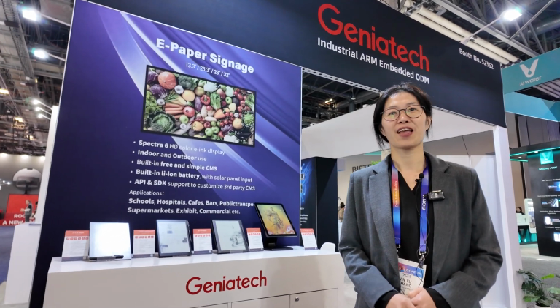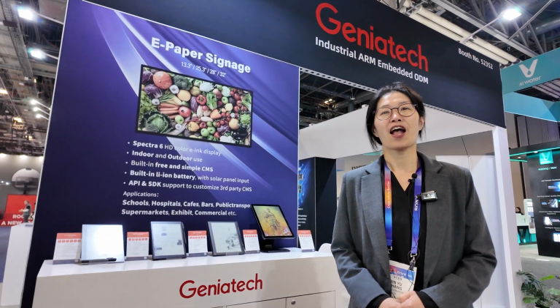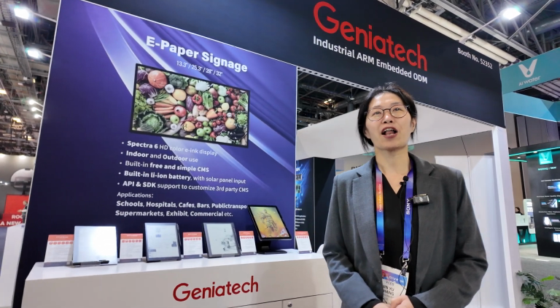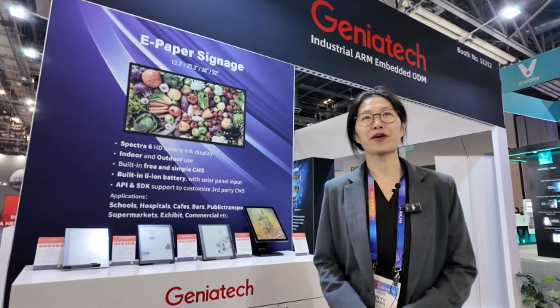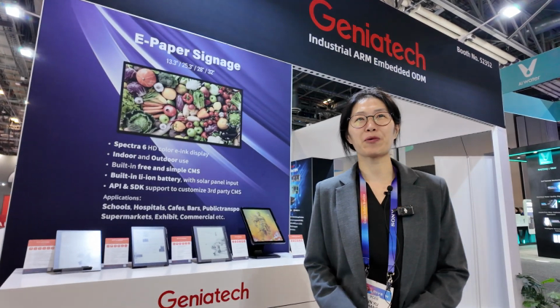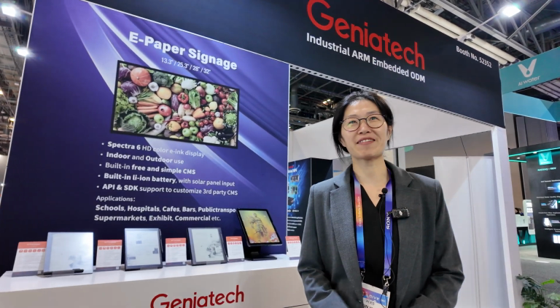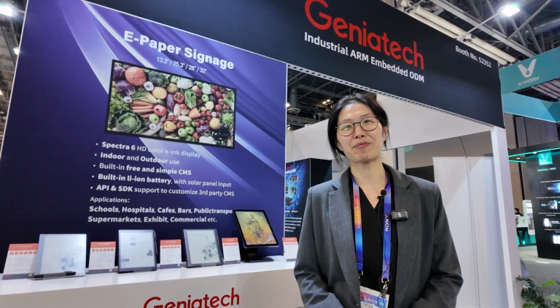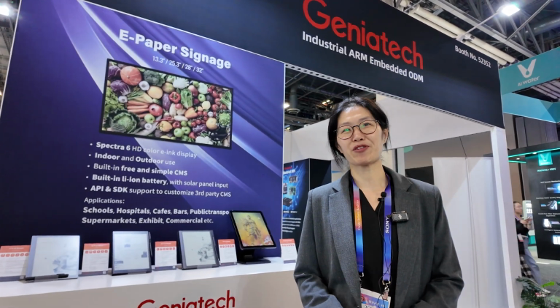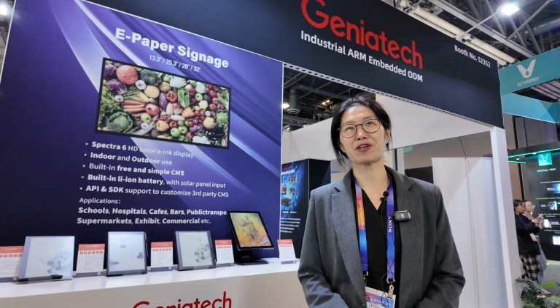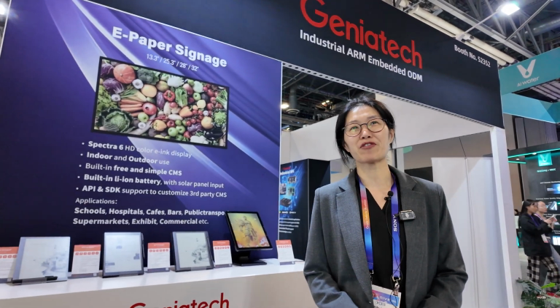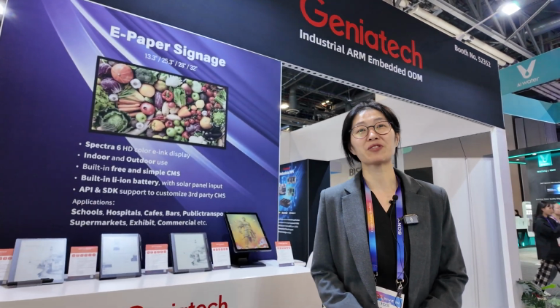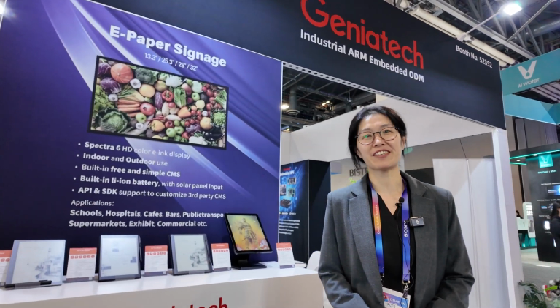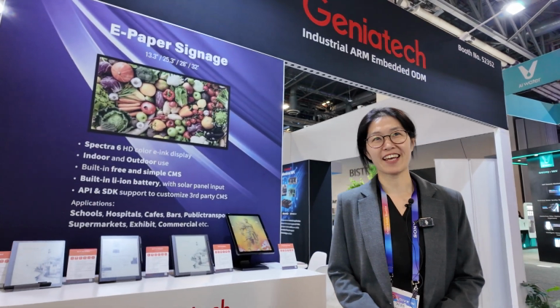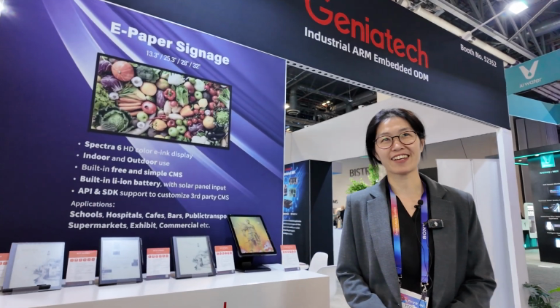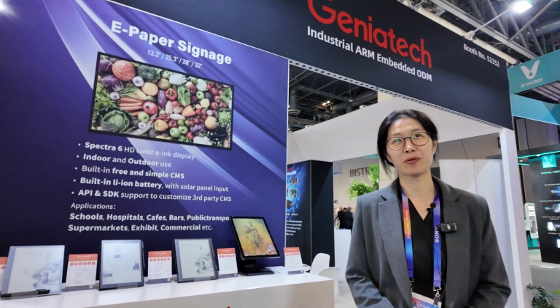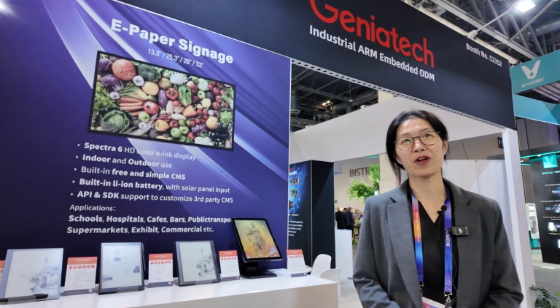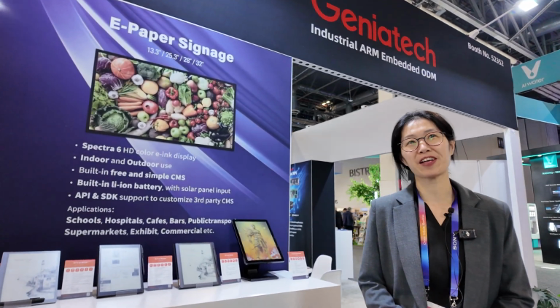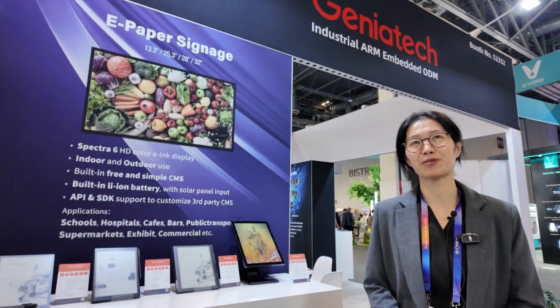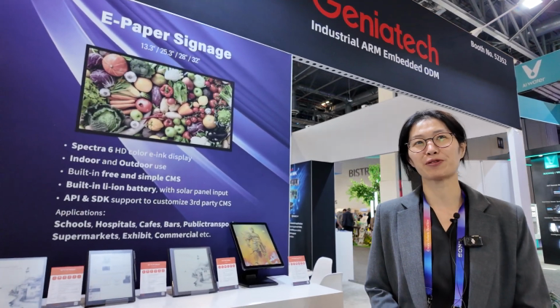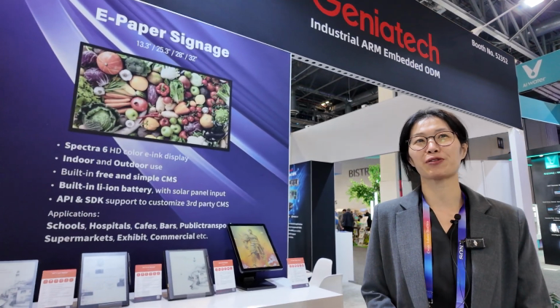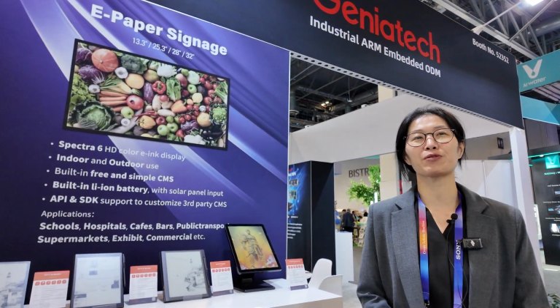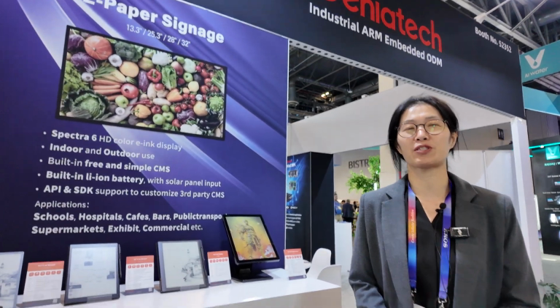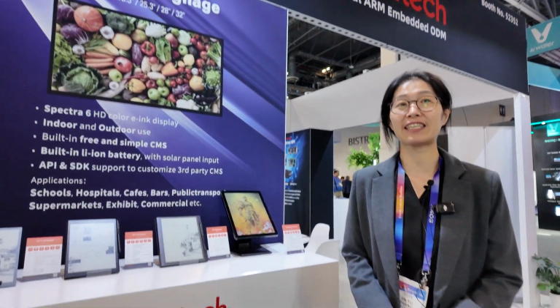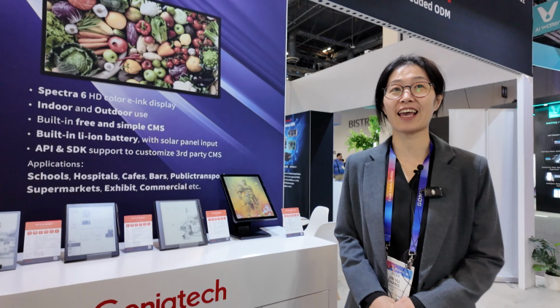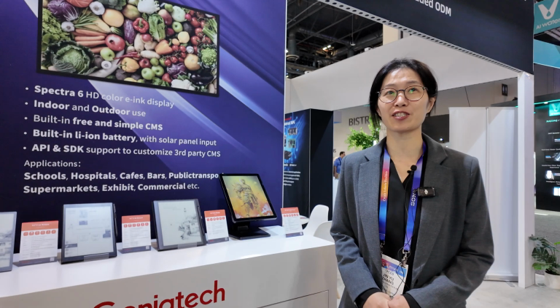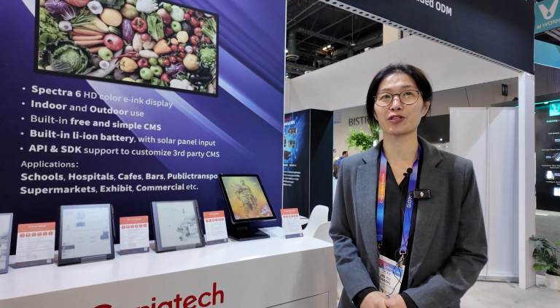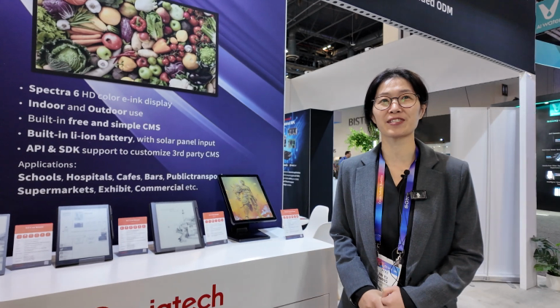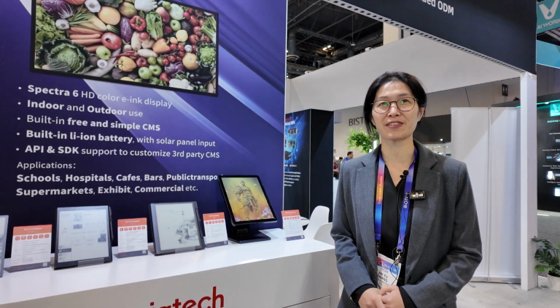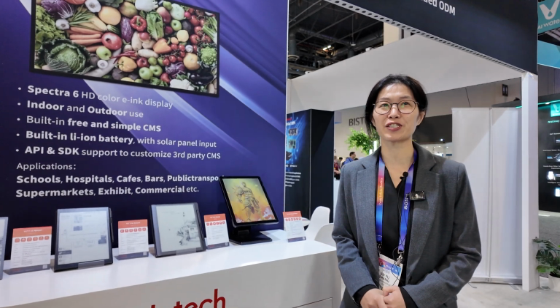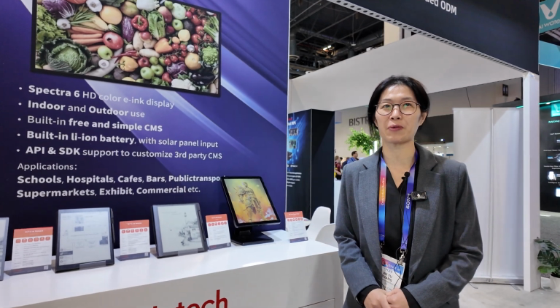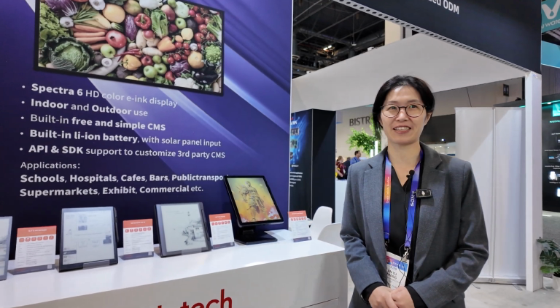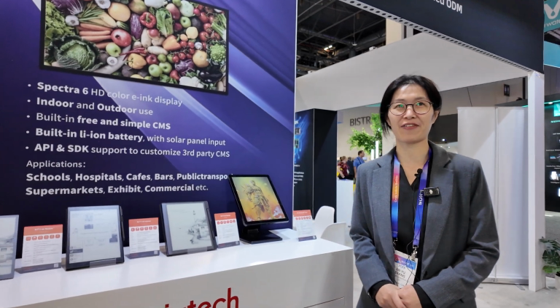Hello everyone, I'm Fiona from Geniotech. Welcome to CES 2025.